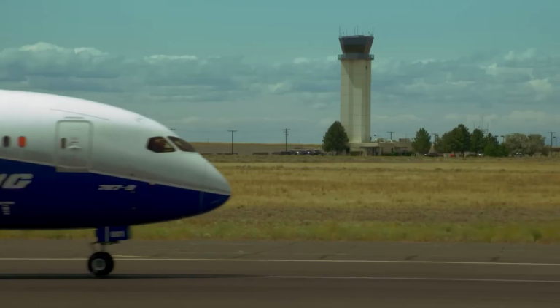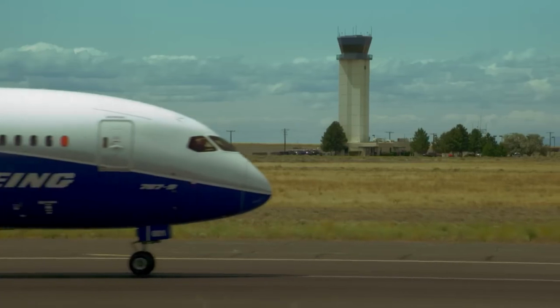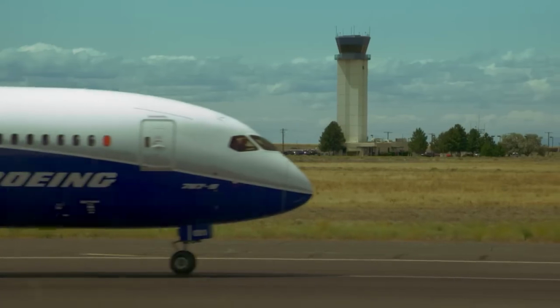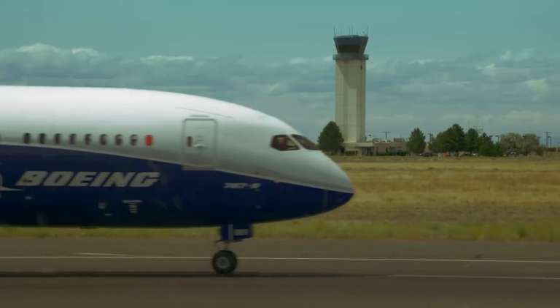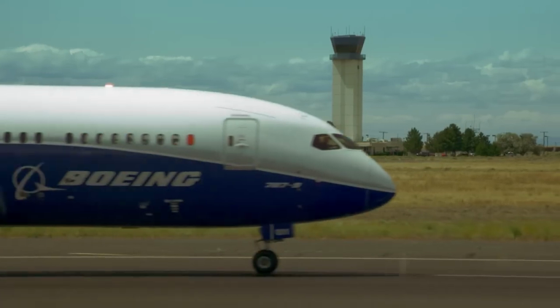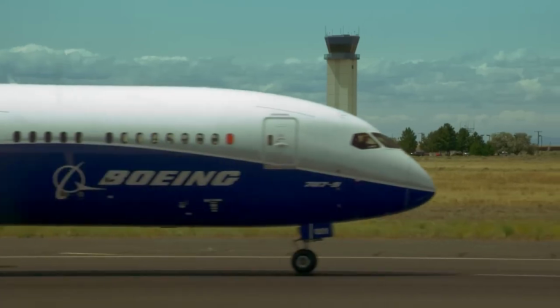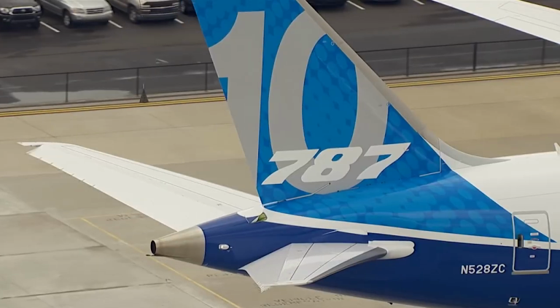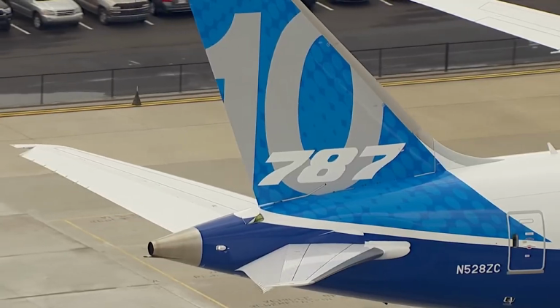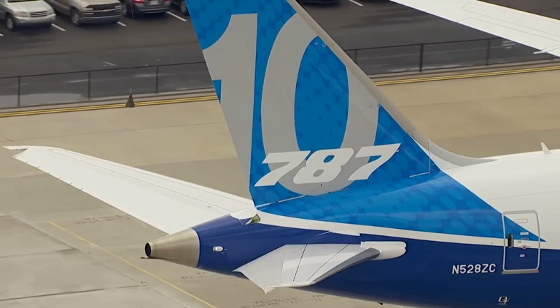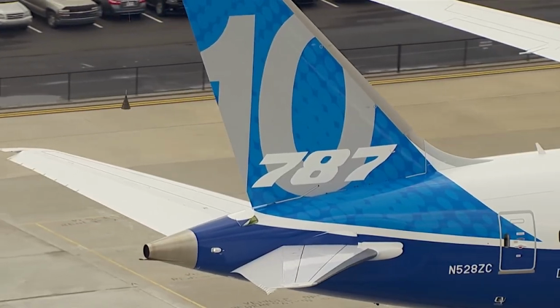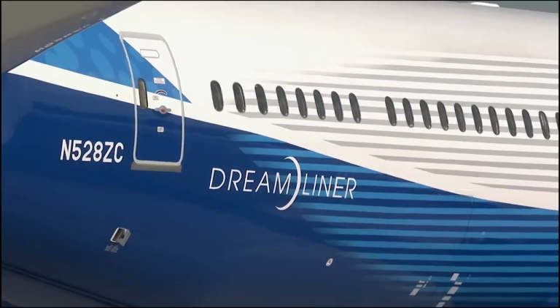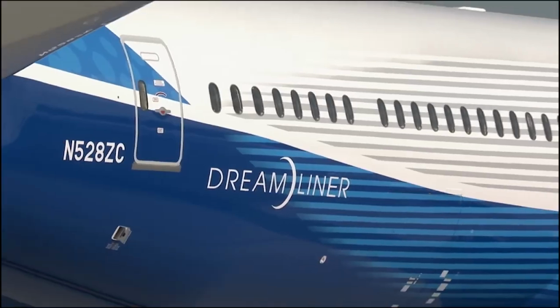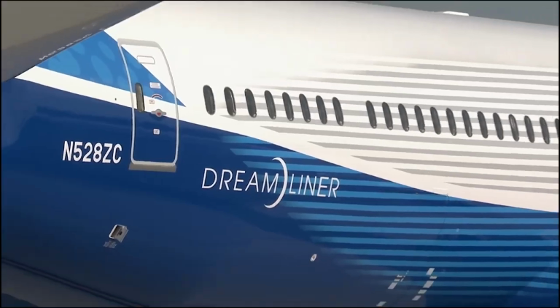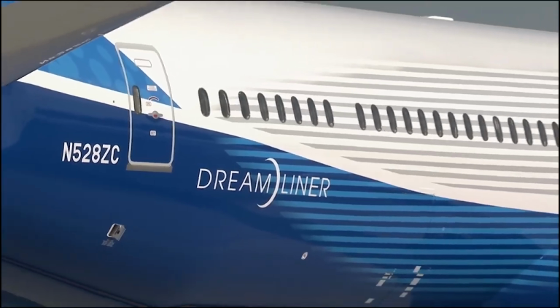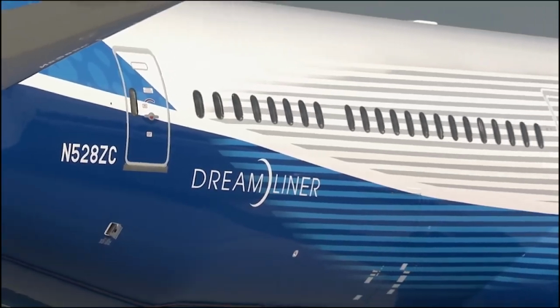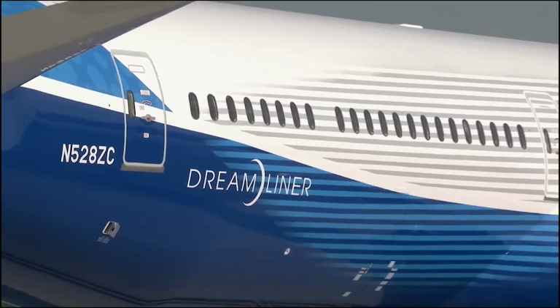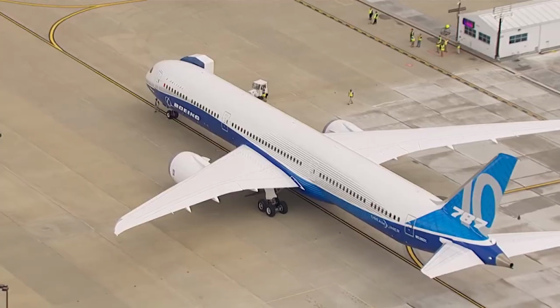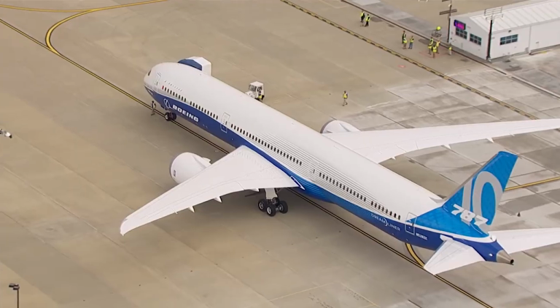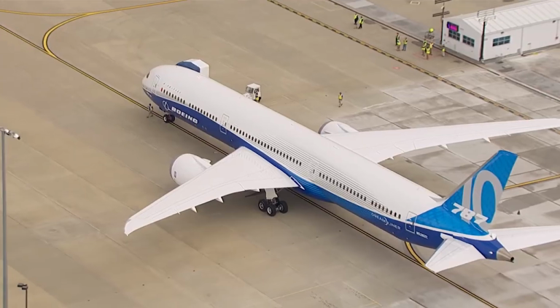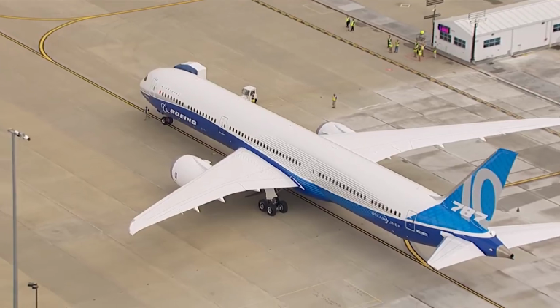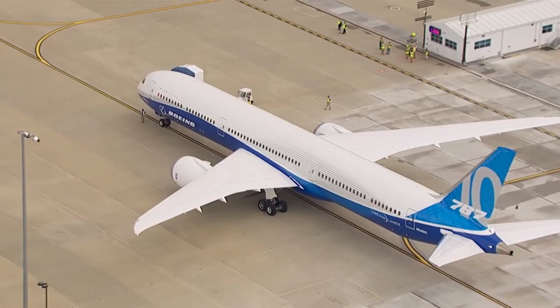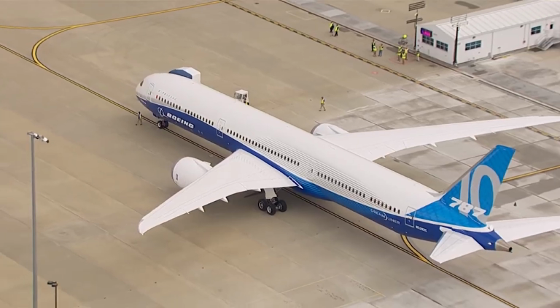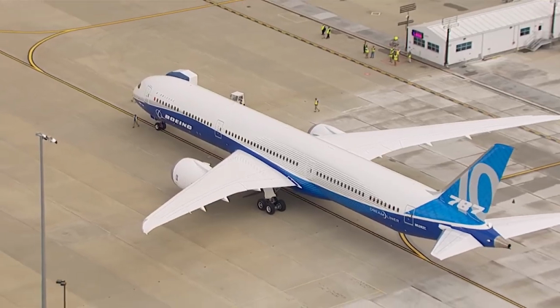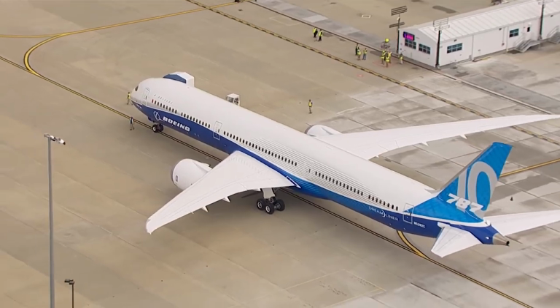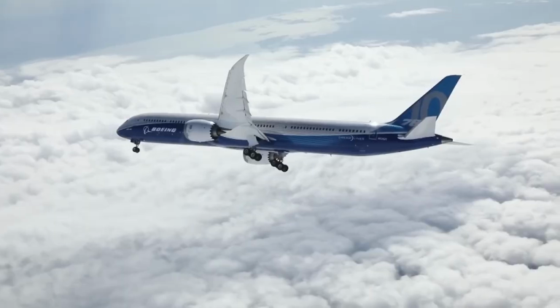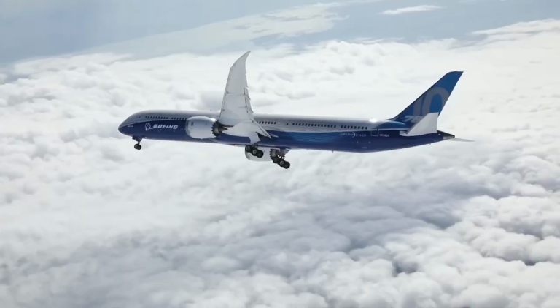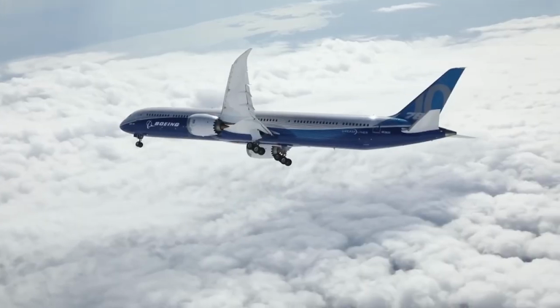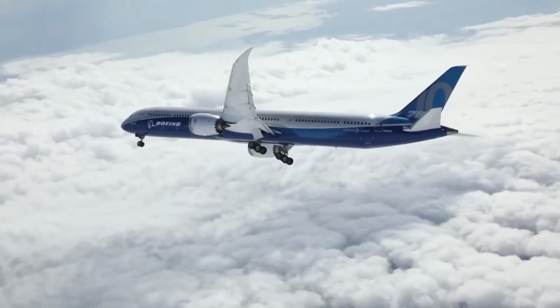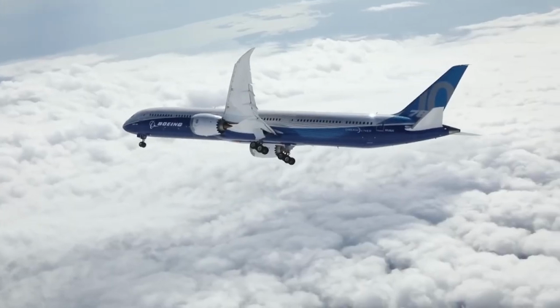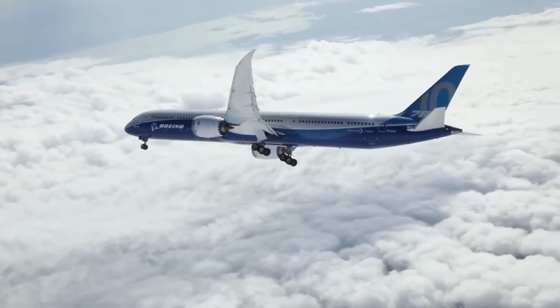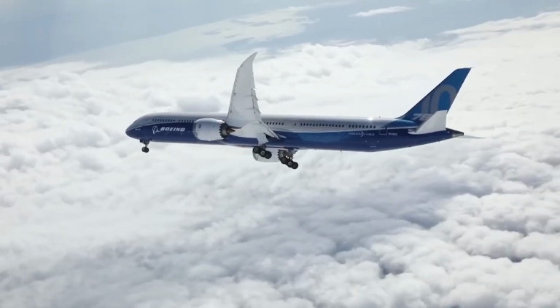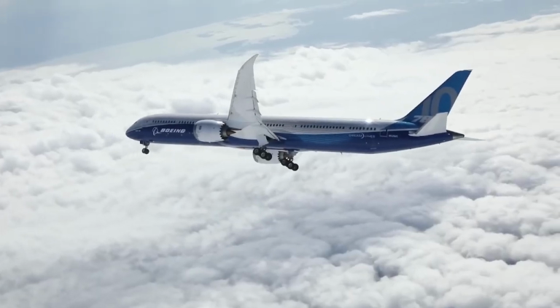Exploring the Boeing 787 Dreamliner, unveiling the secrets of its advanced technology.